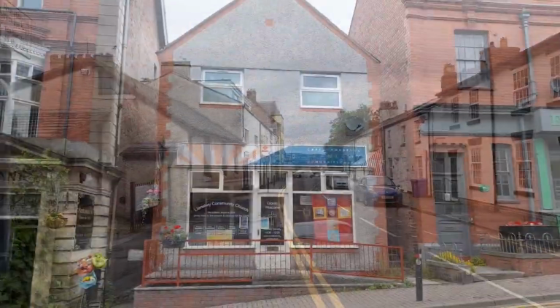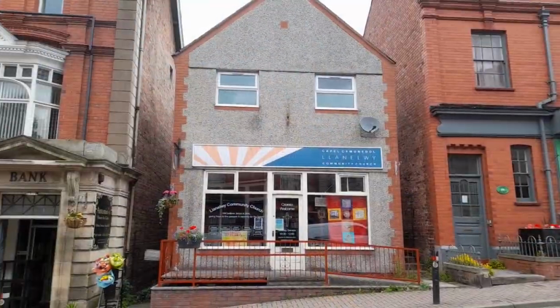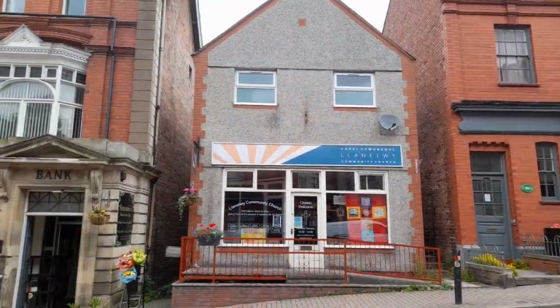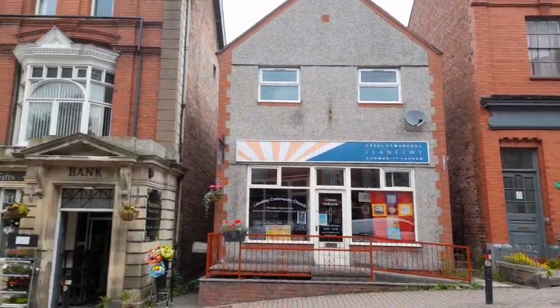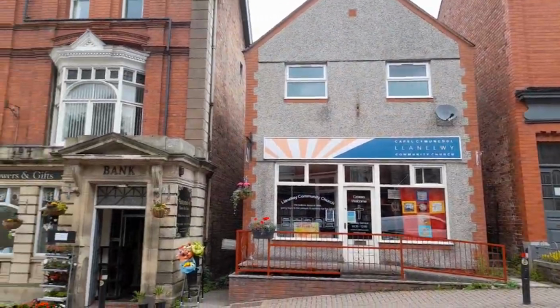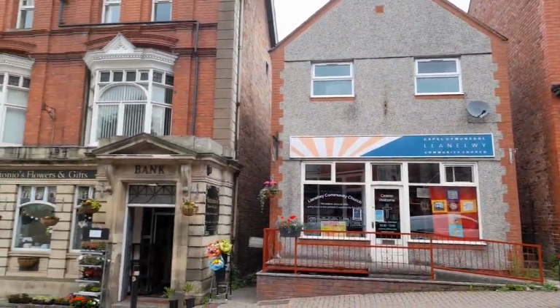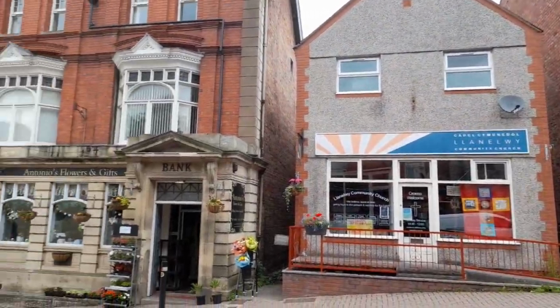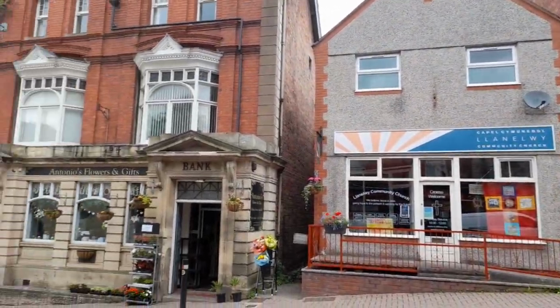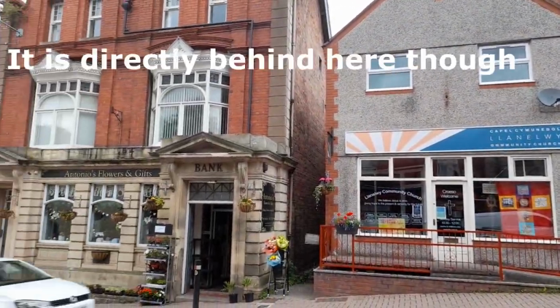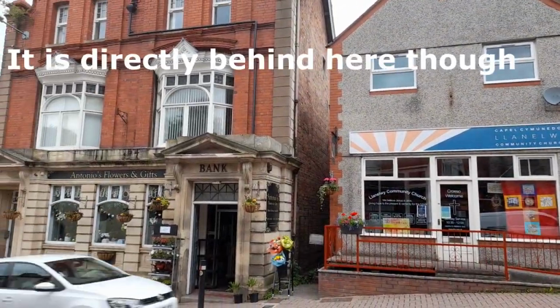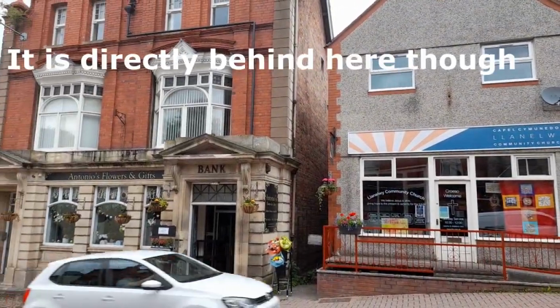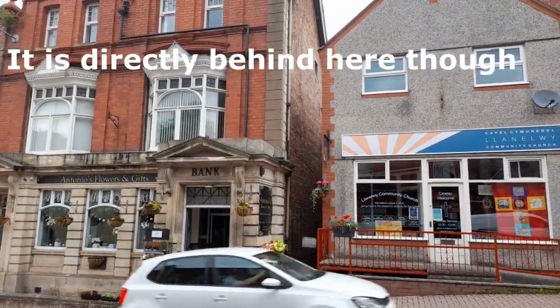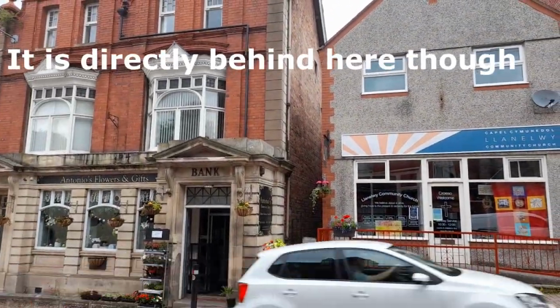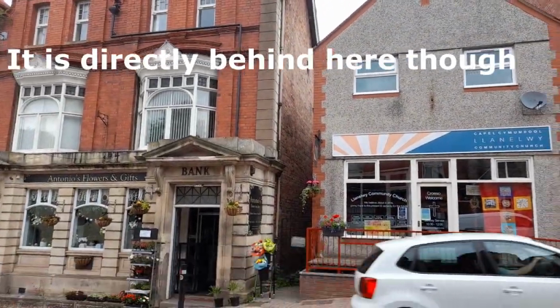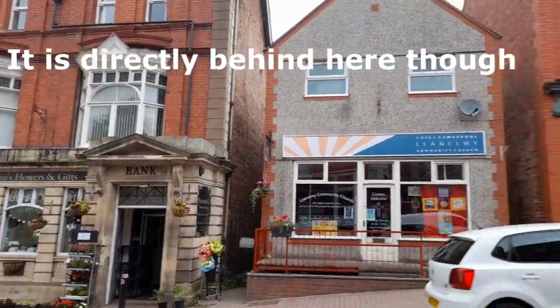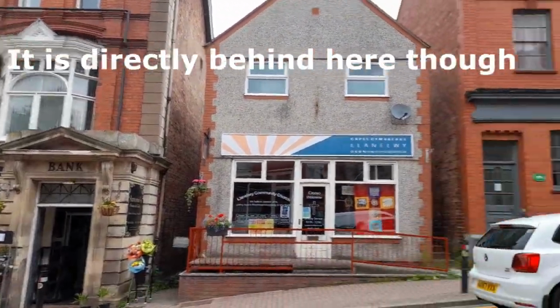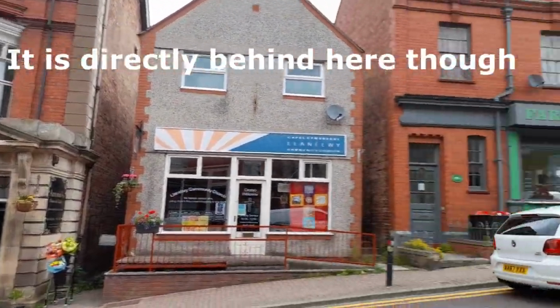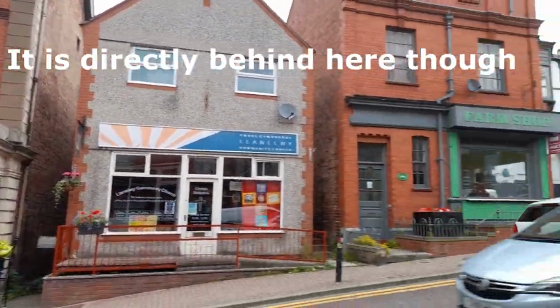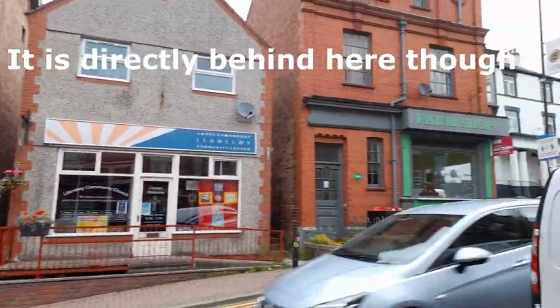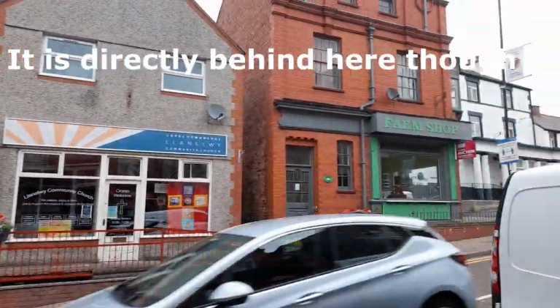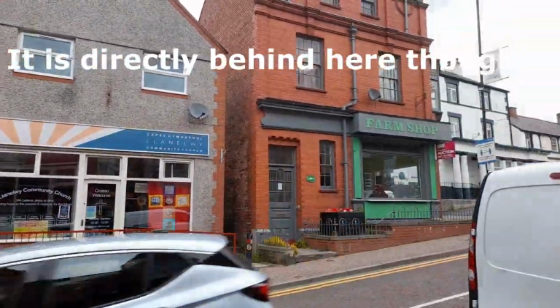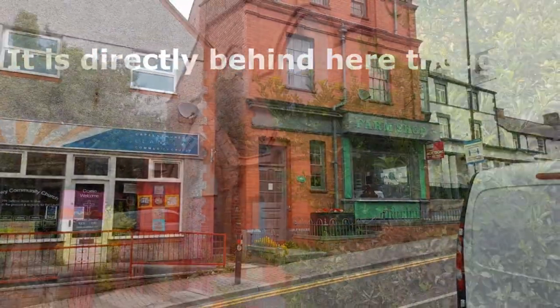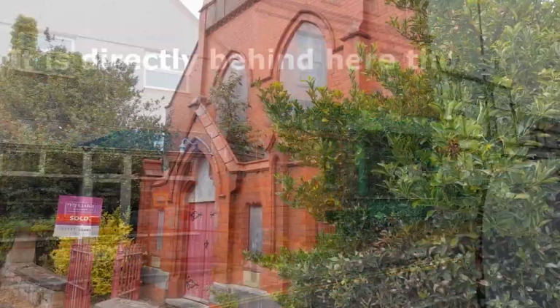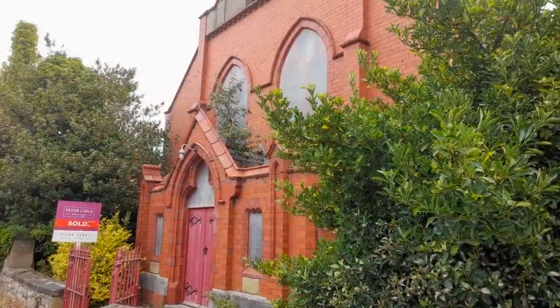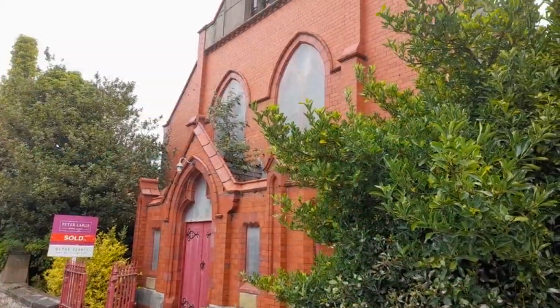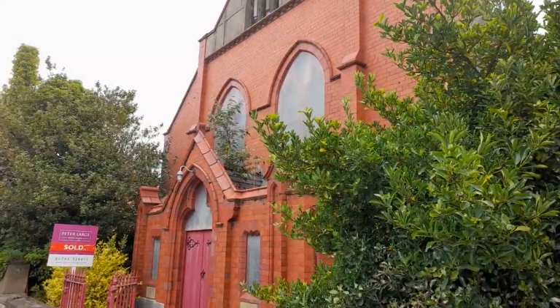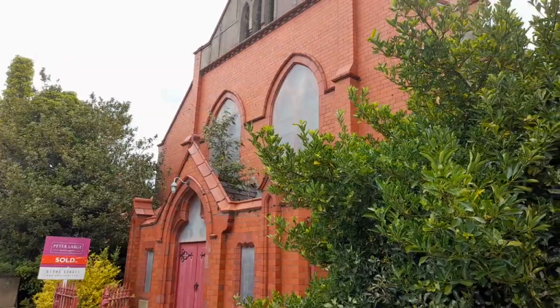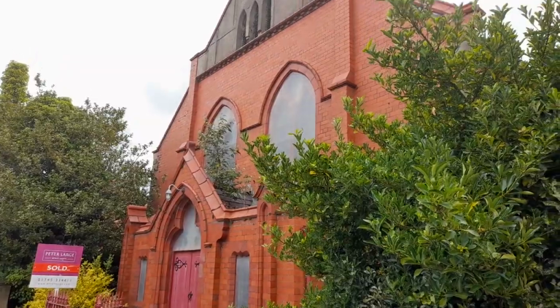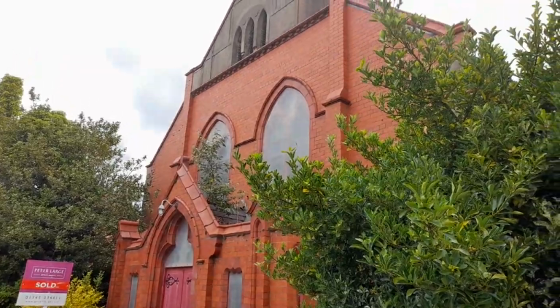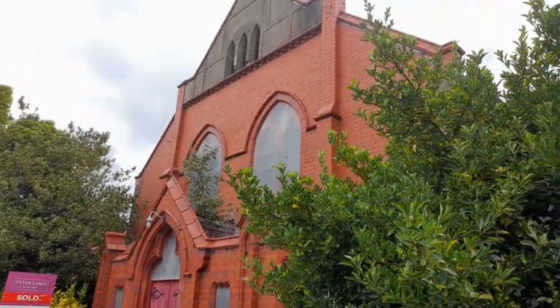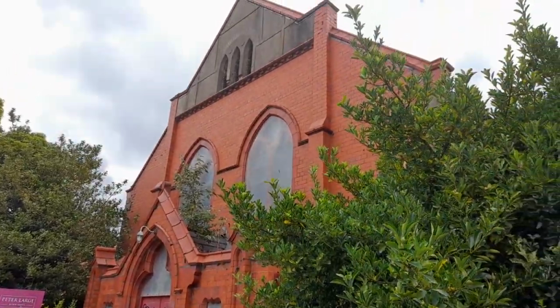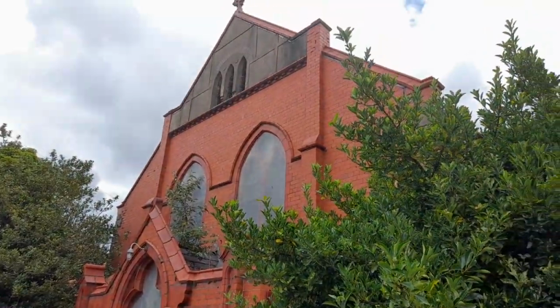A chapel not pictured here is currently being converted into flats, and the Methodist church, which has now been sold.